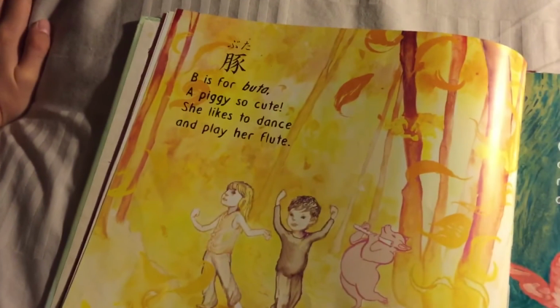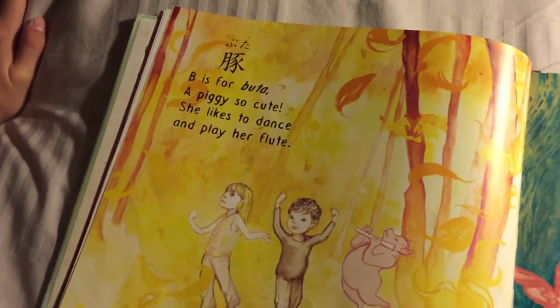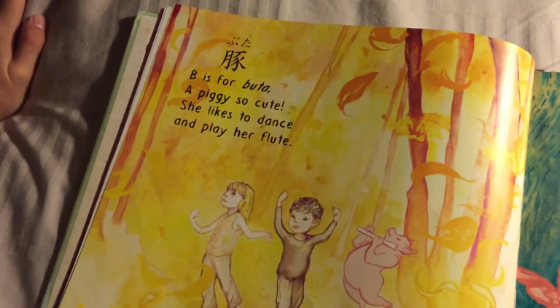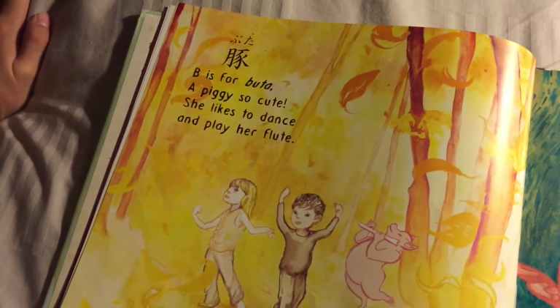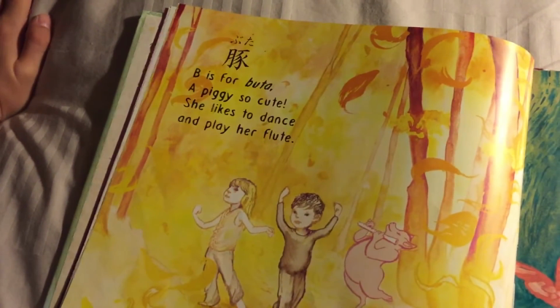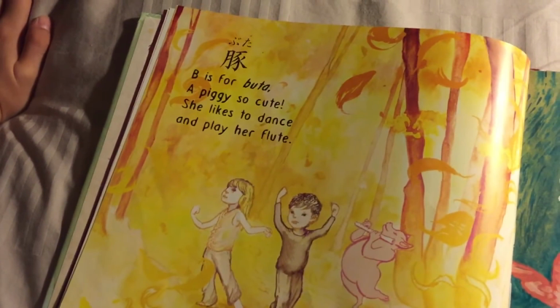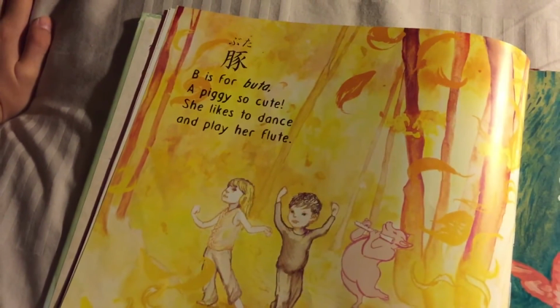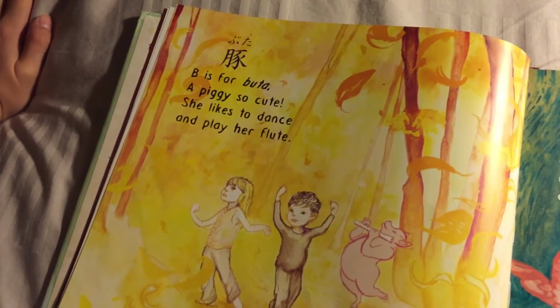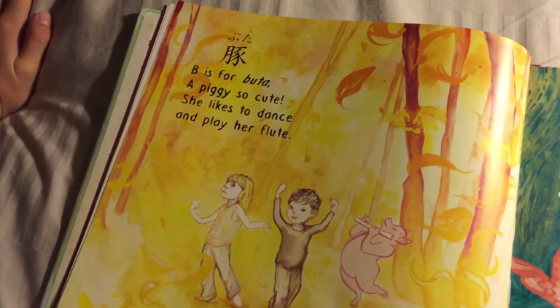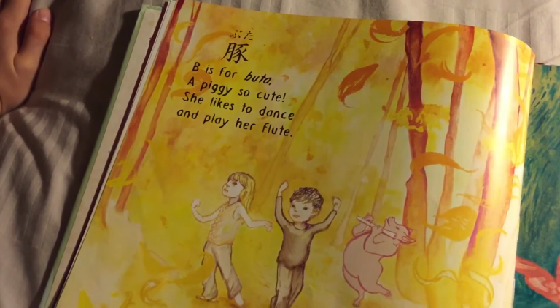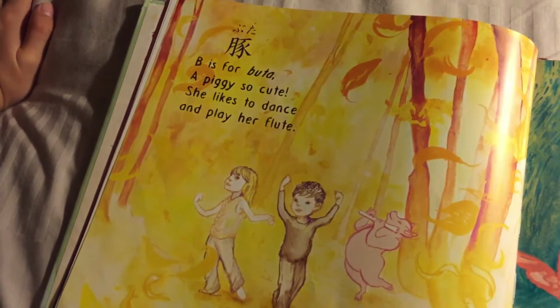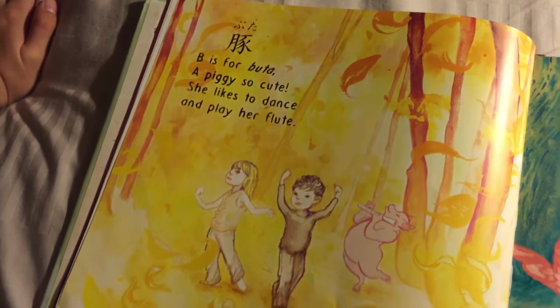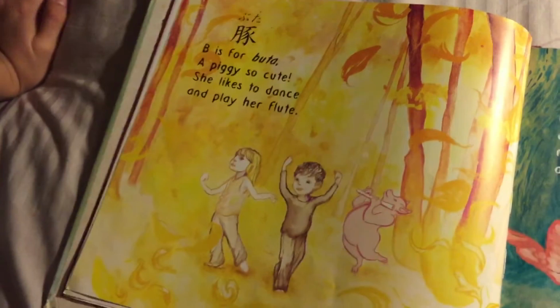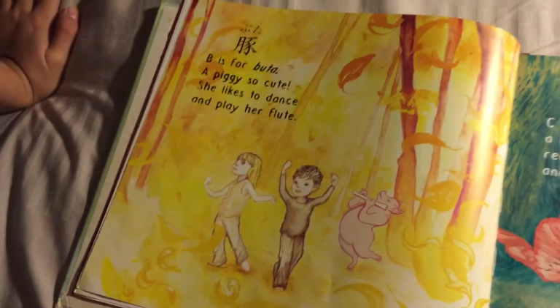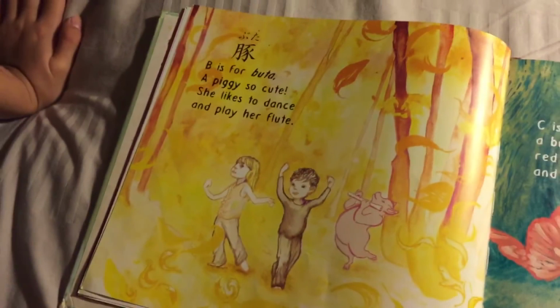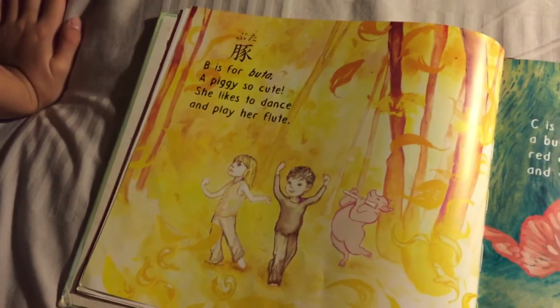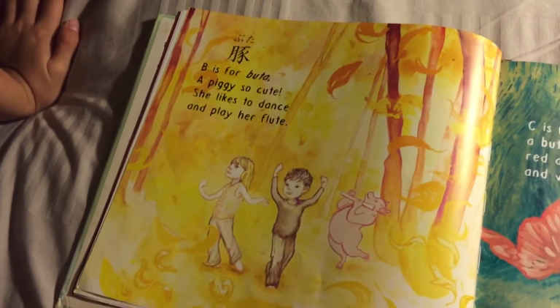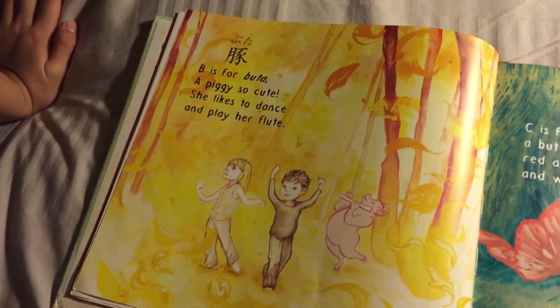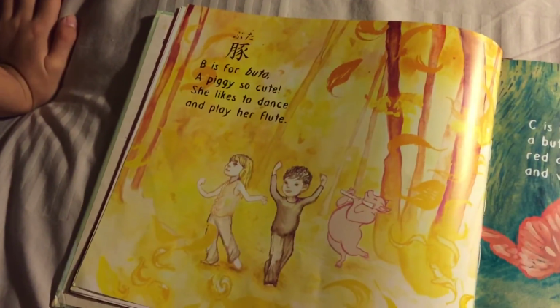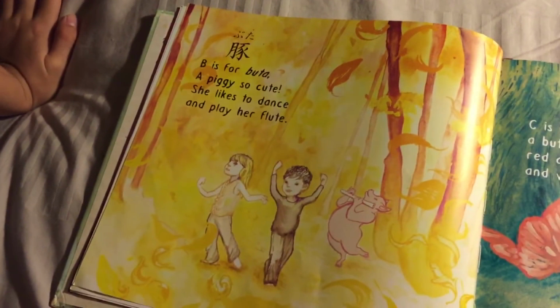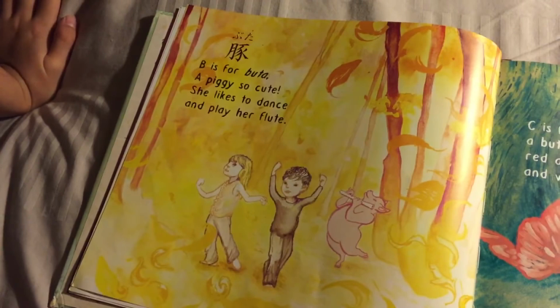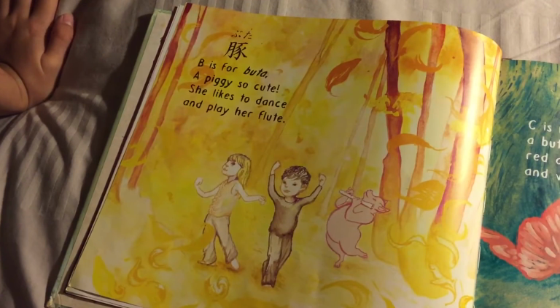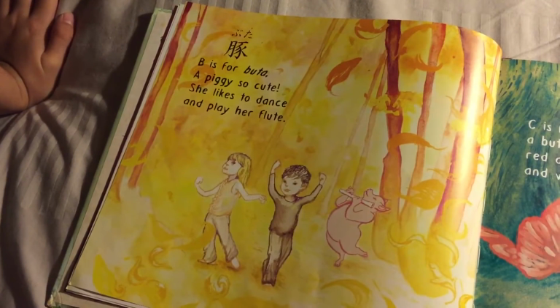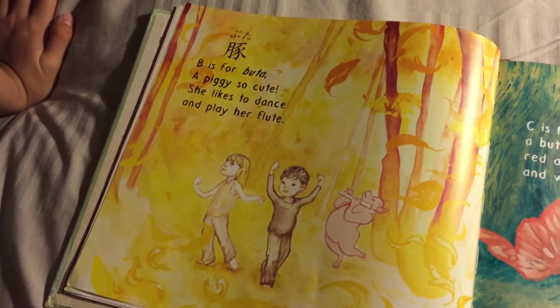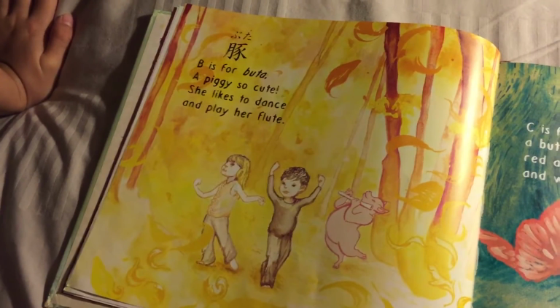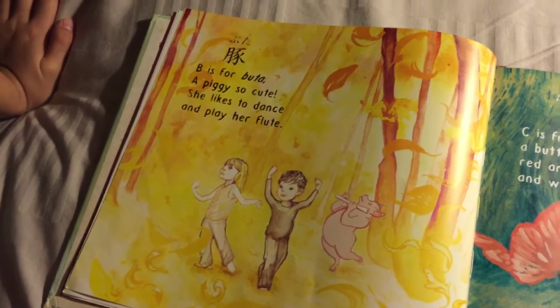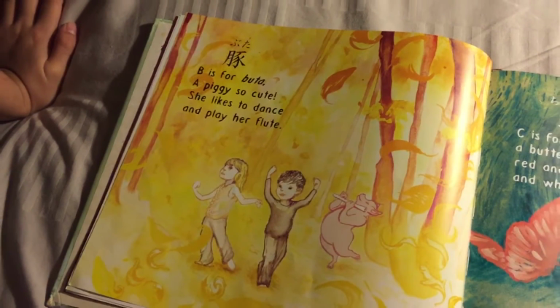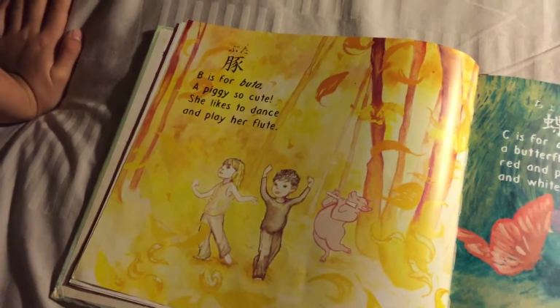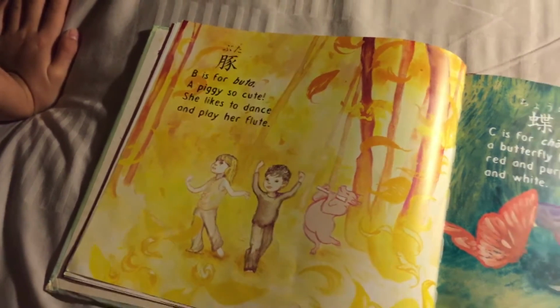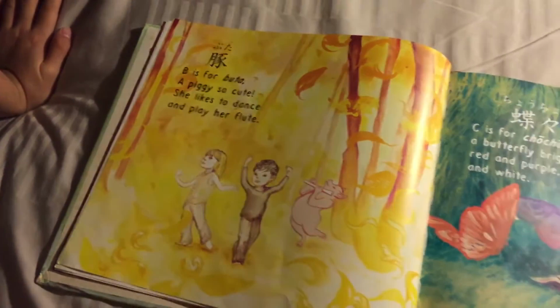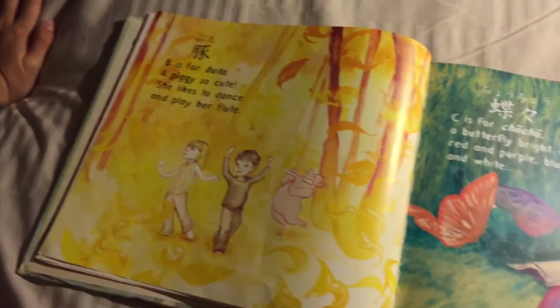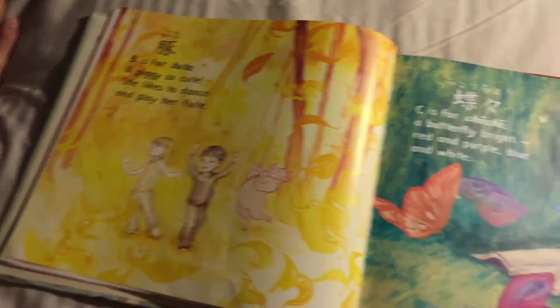B is for Budak — a piggy so cute, she likes to dance and play her flute.